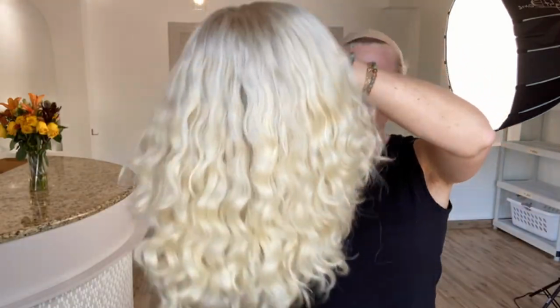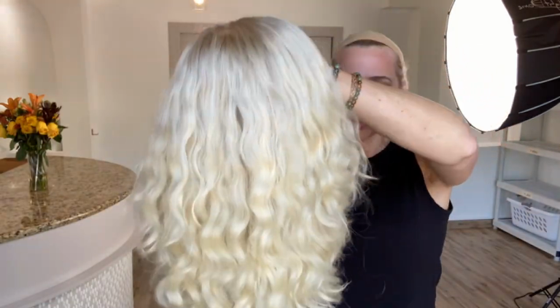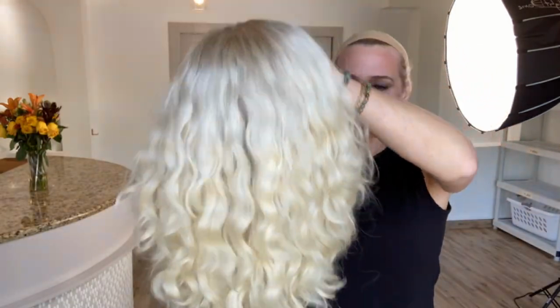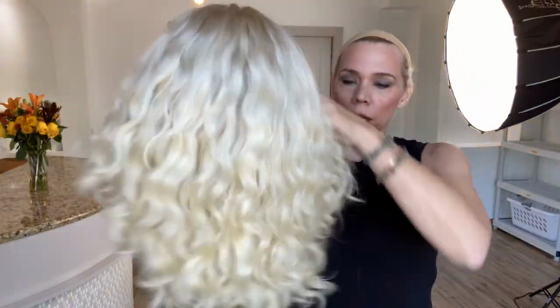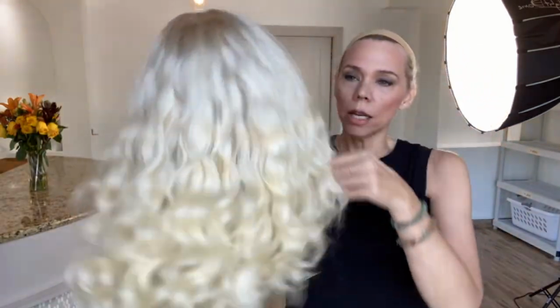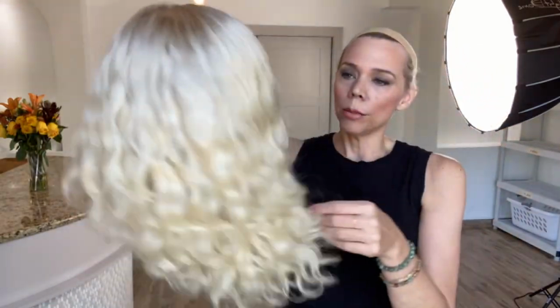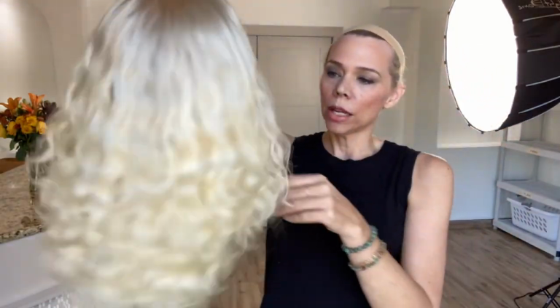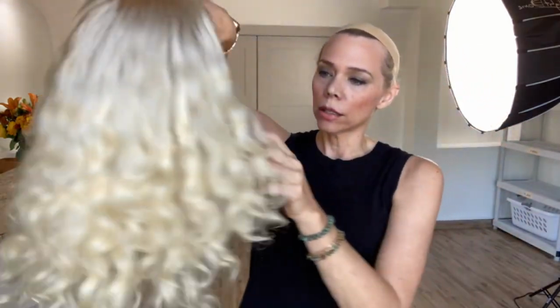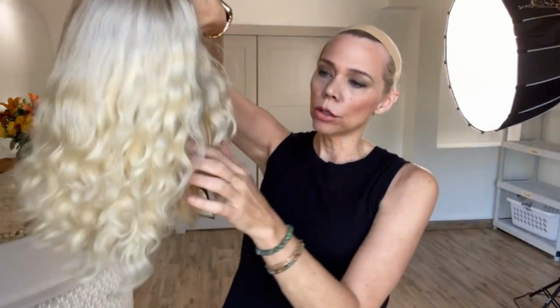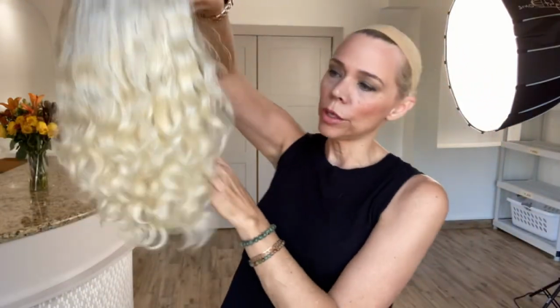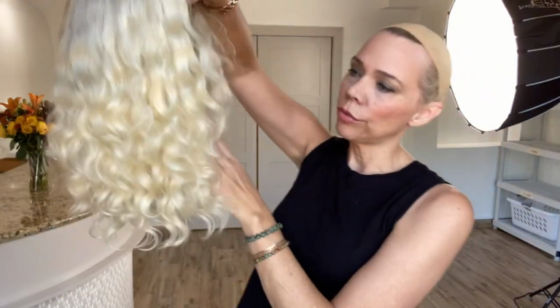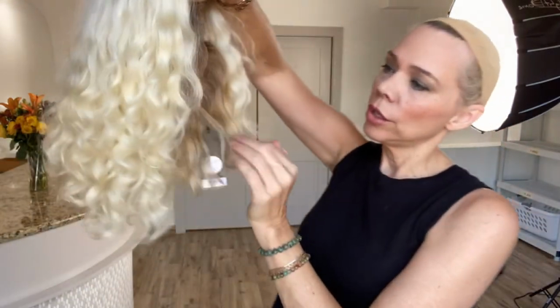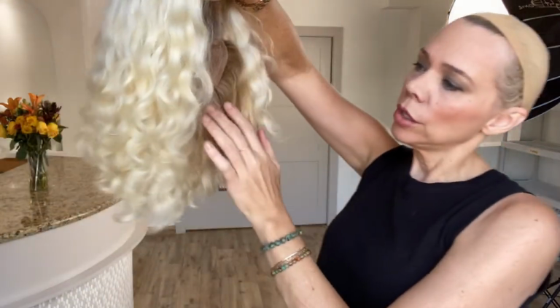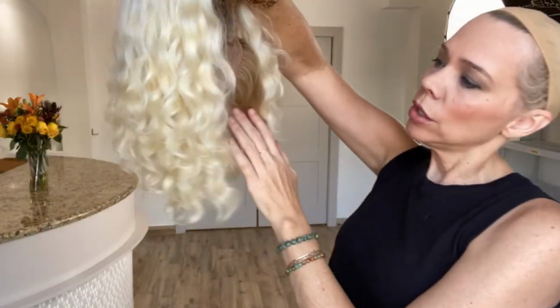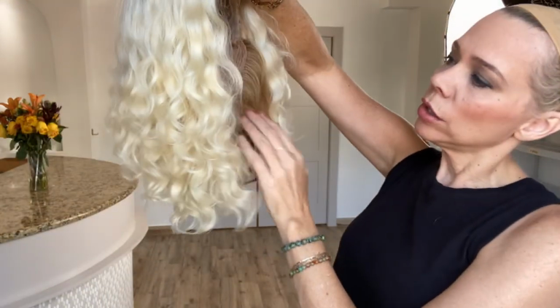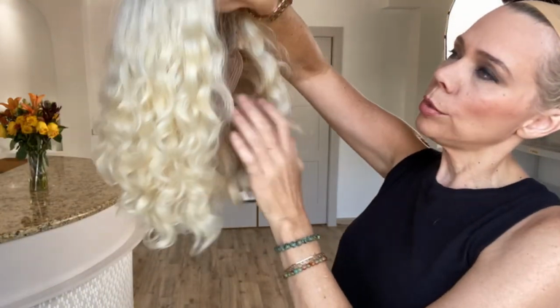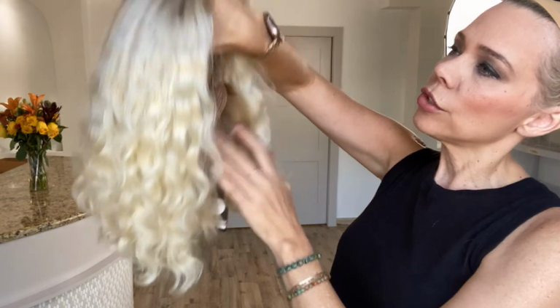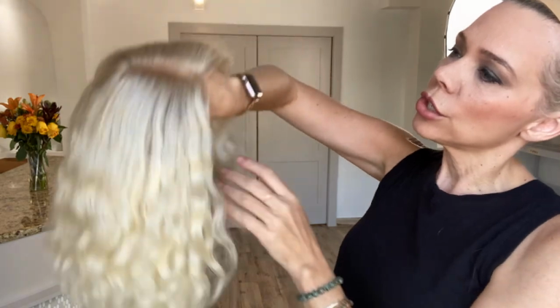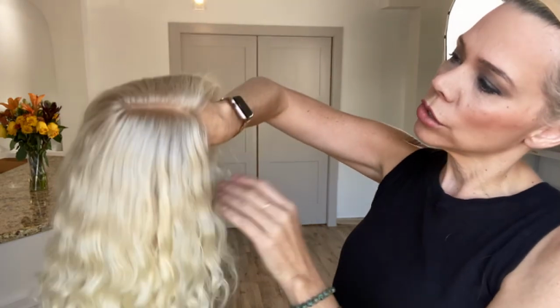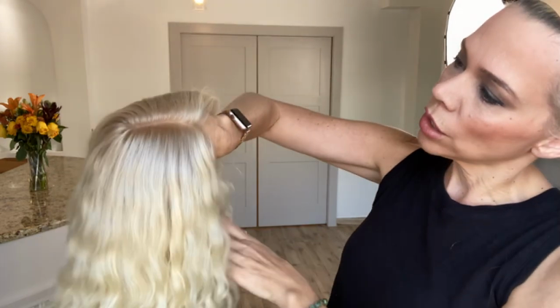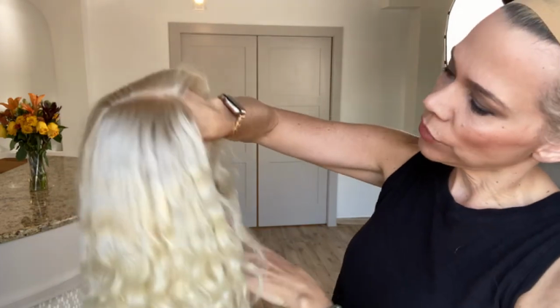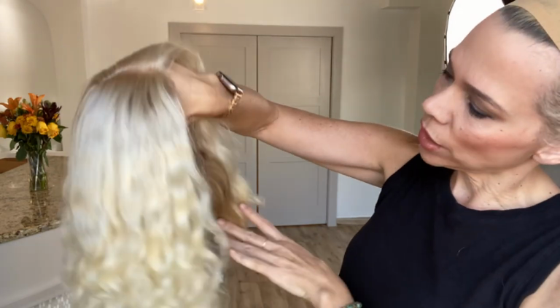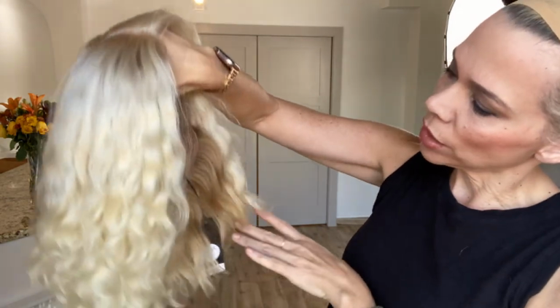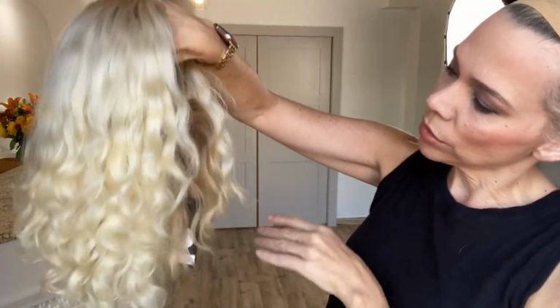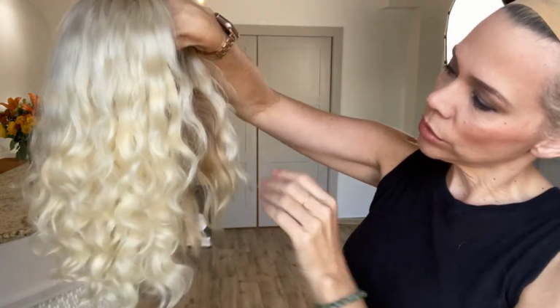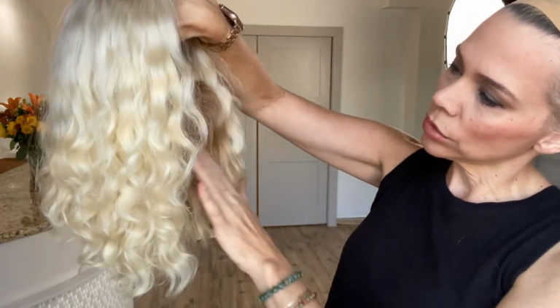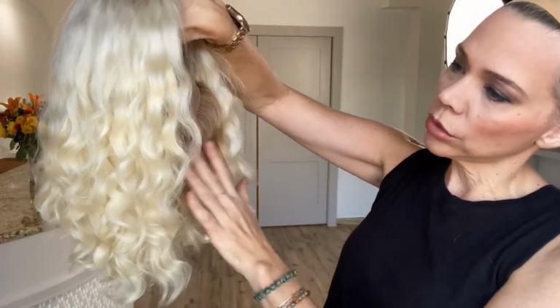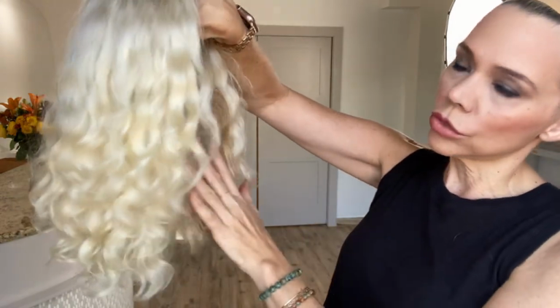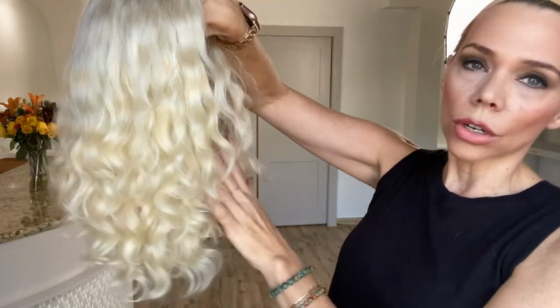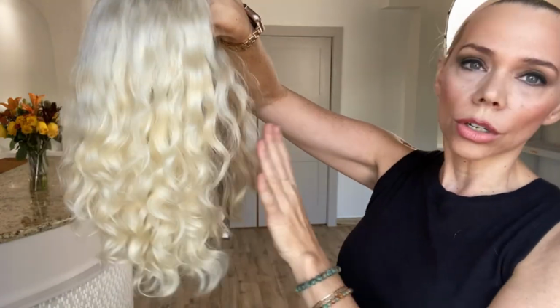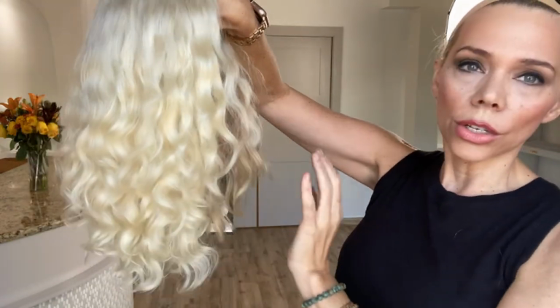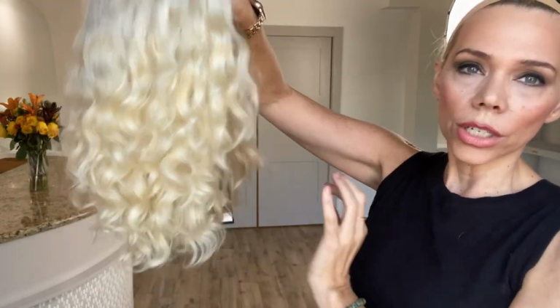This is pretty much a straight 613 or 60. It's pretty — it has a little bit of a darker shade underneath.